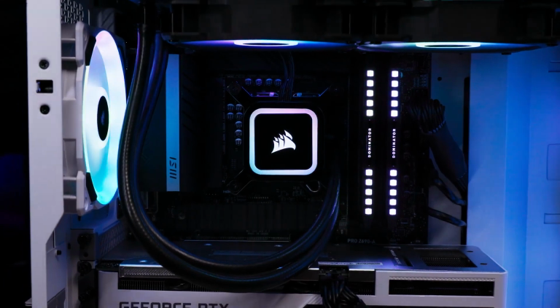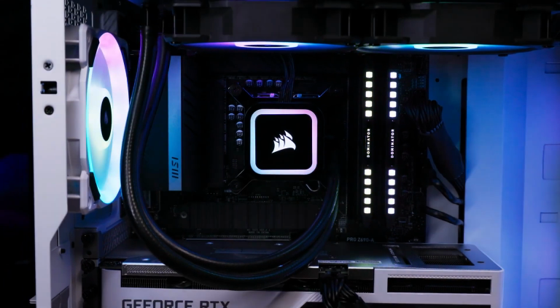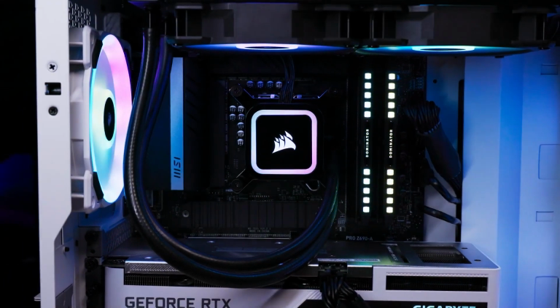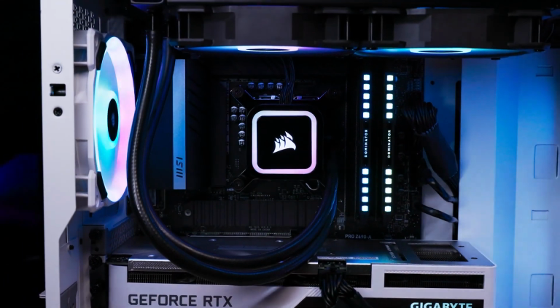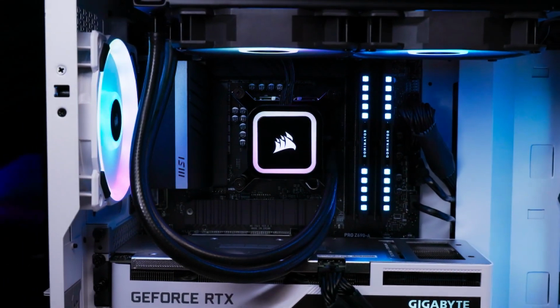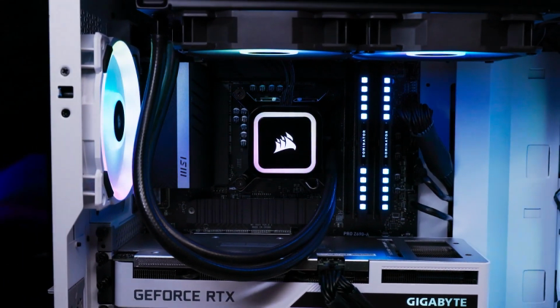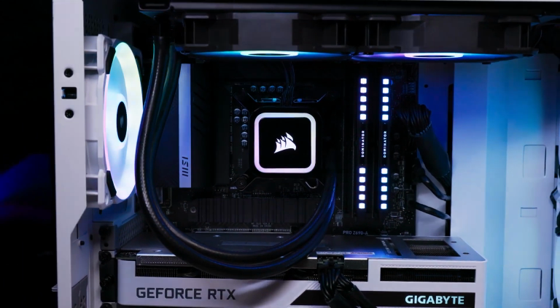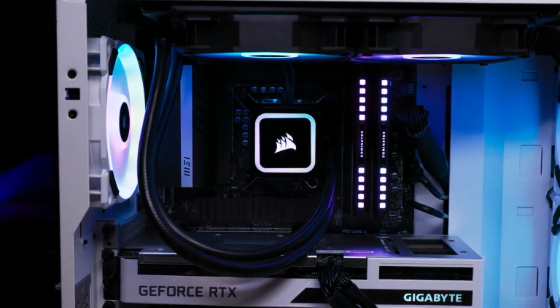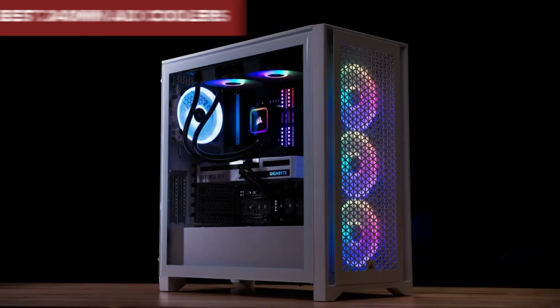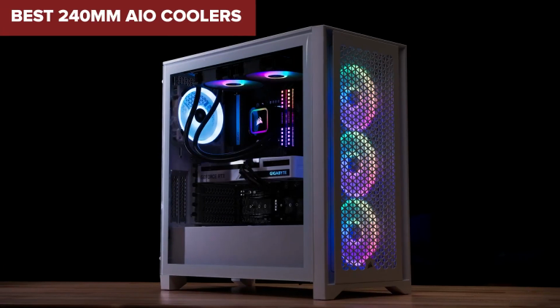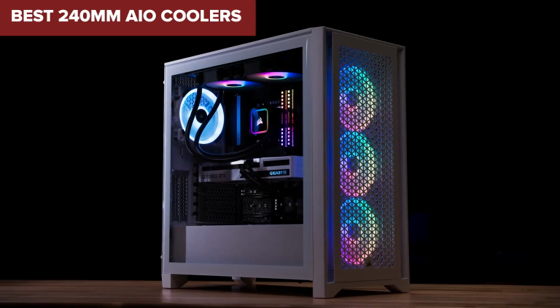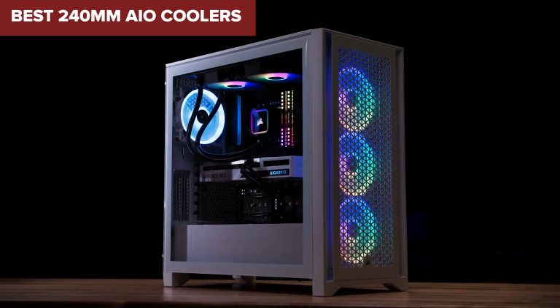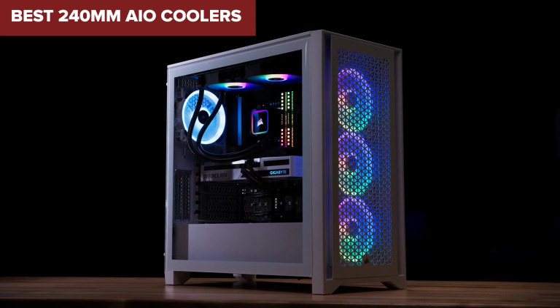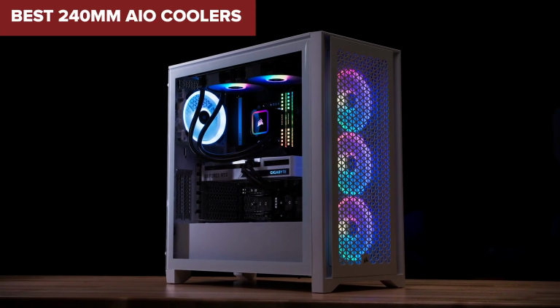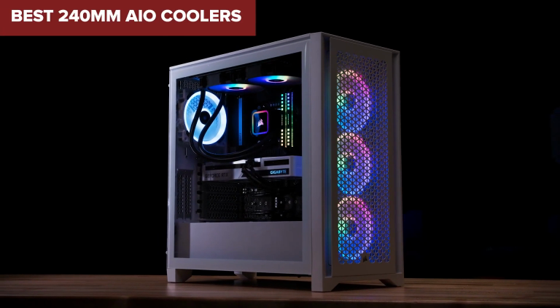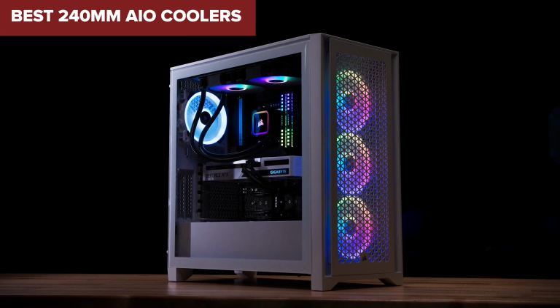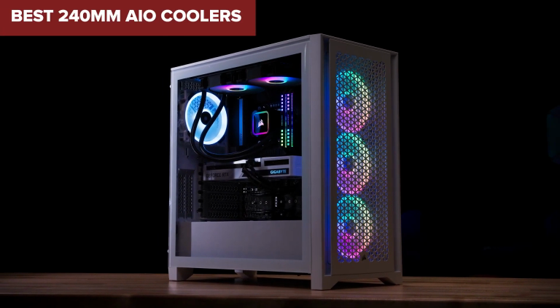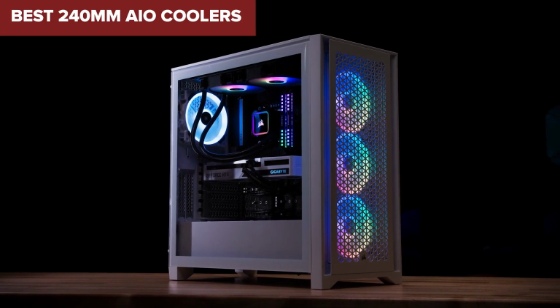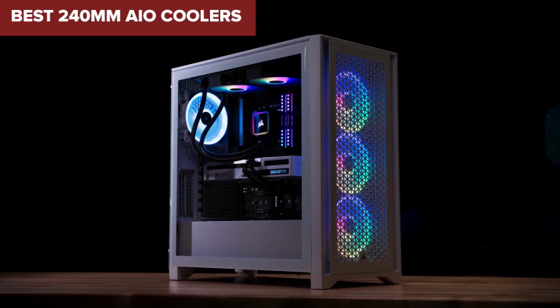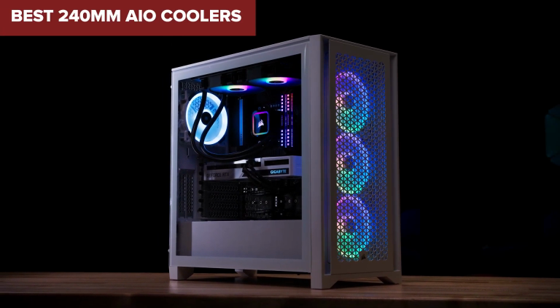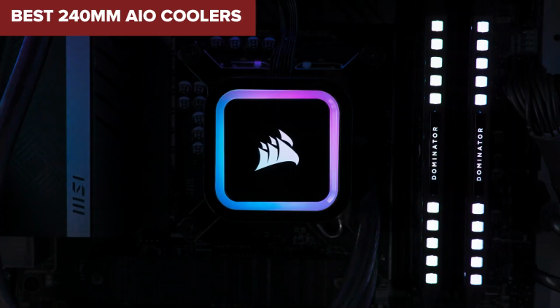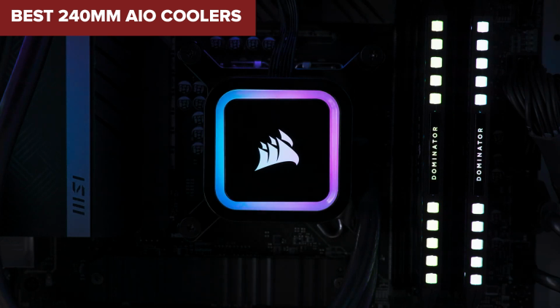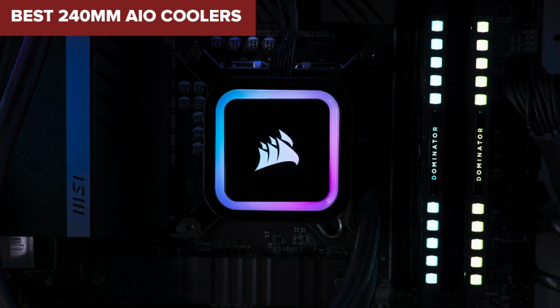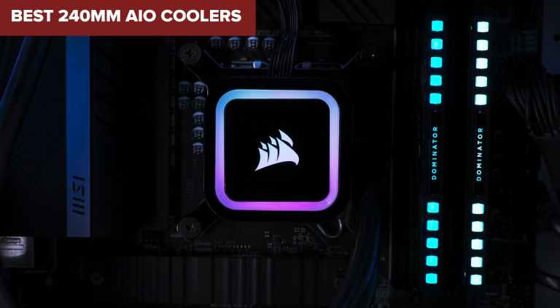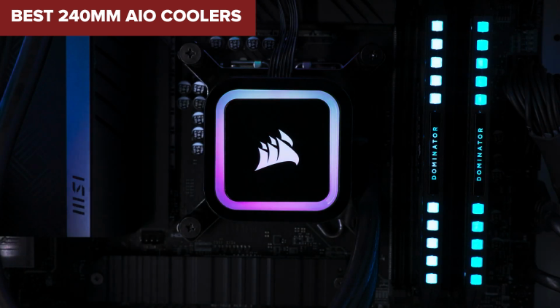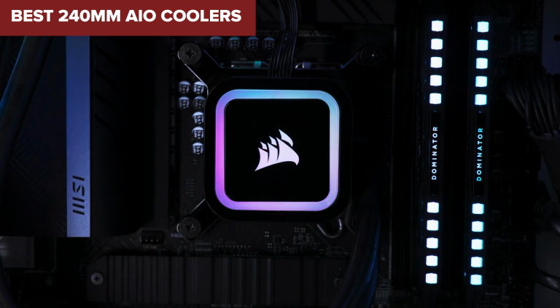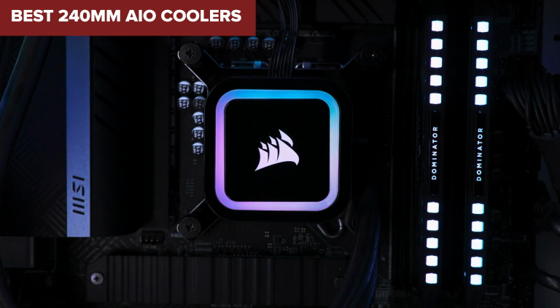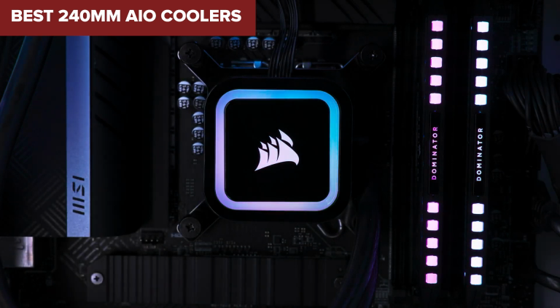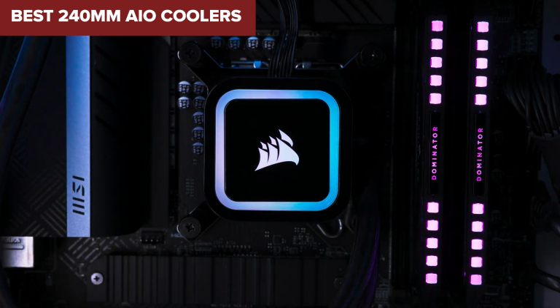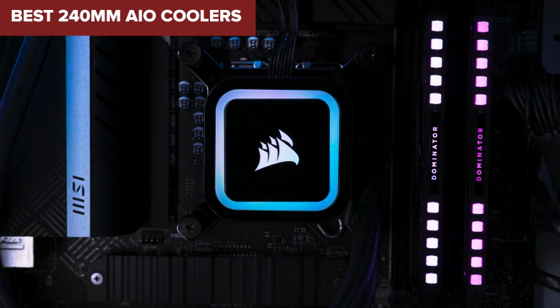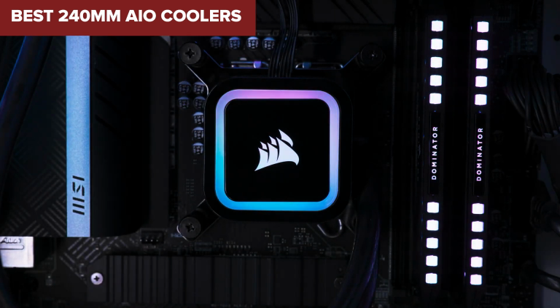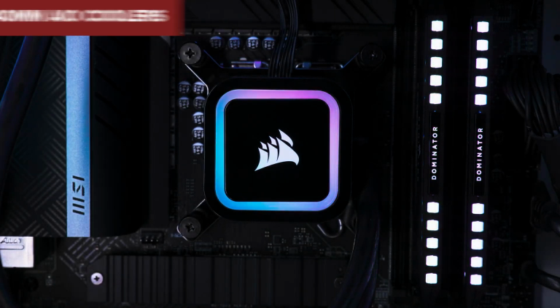Welcome to Device Lab. Today, we'll be examining the best 240mm AIO coolers.